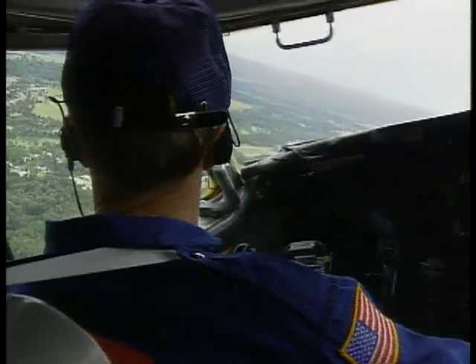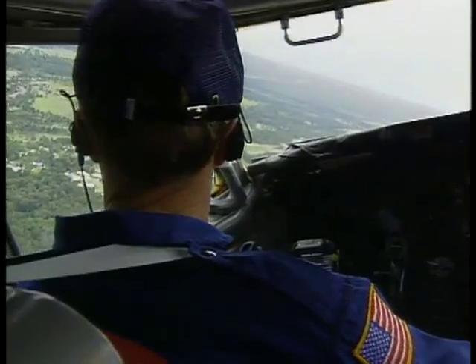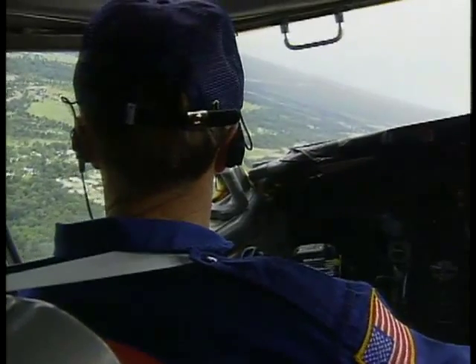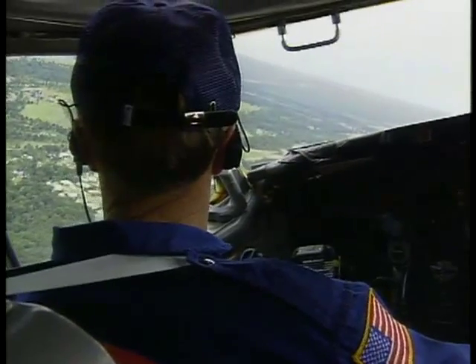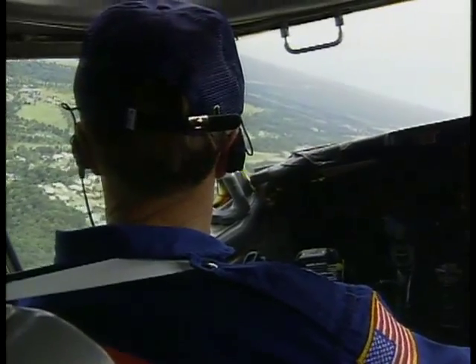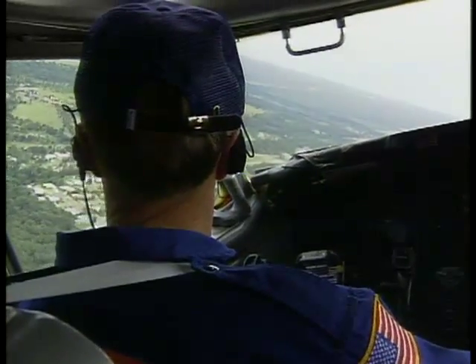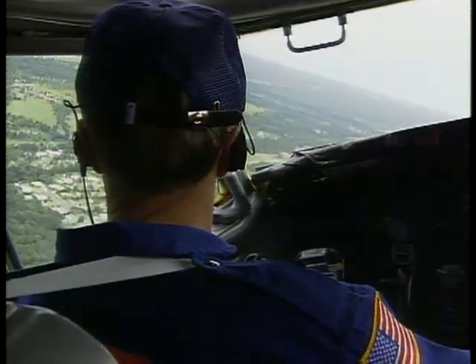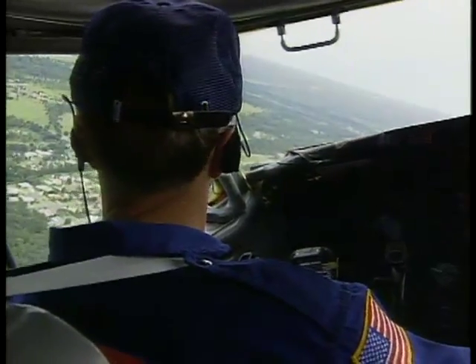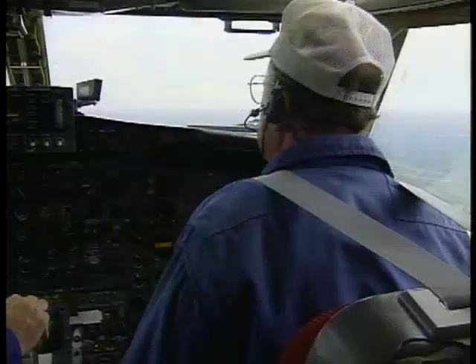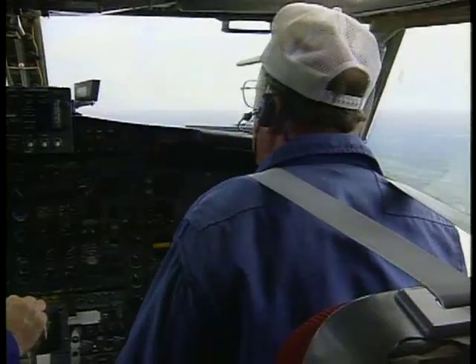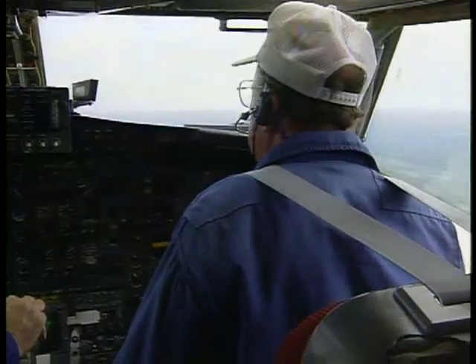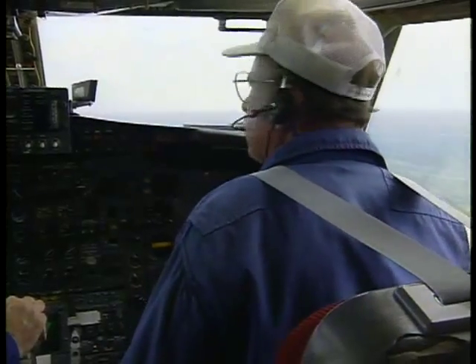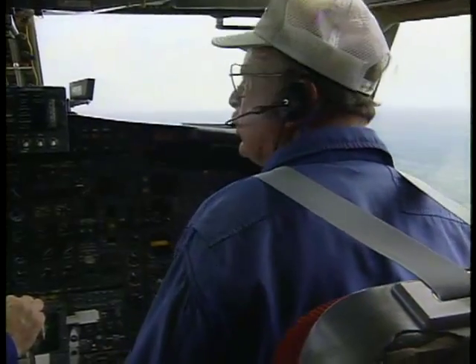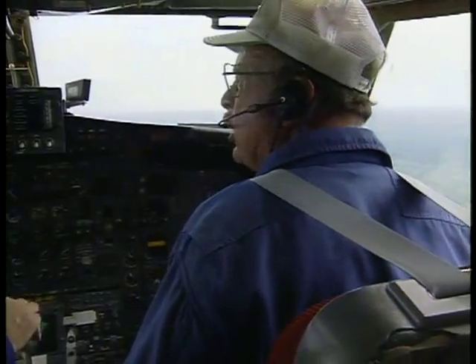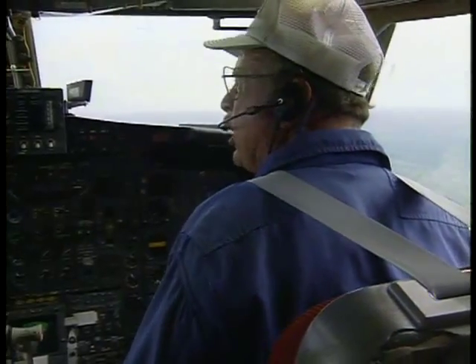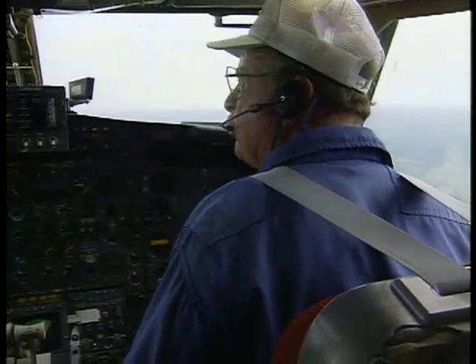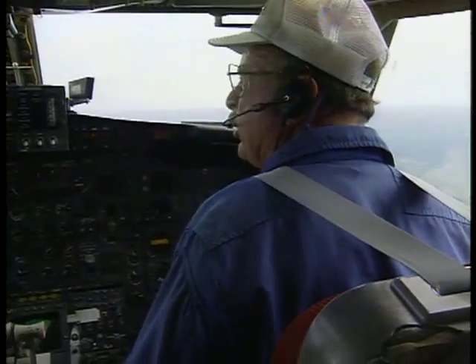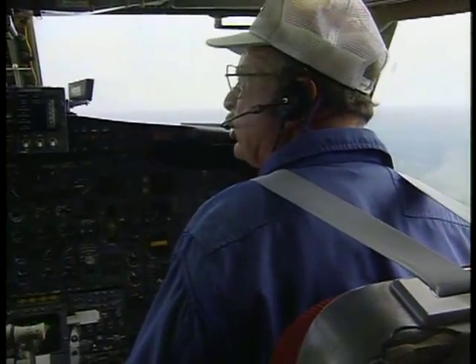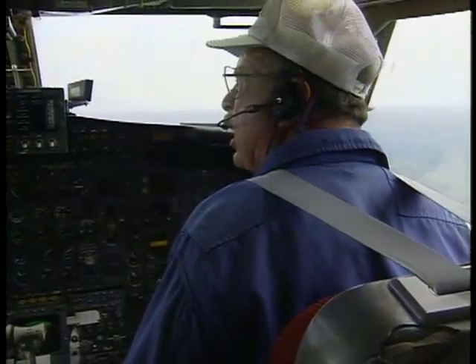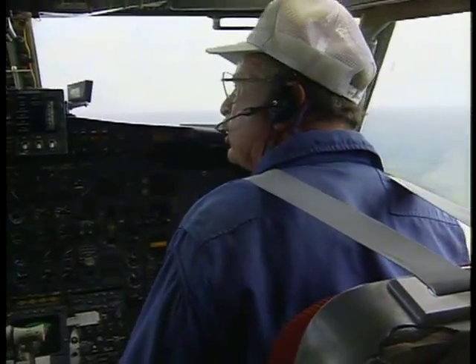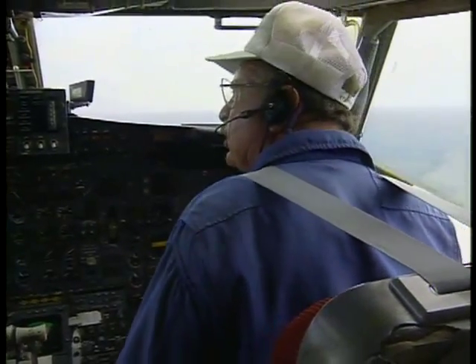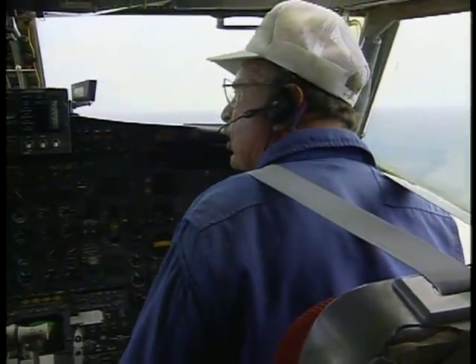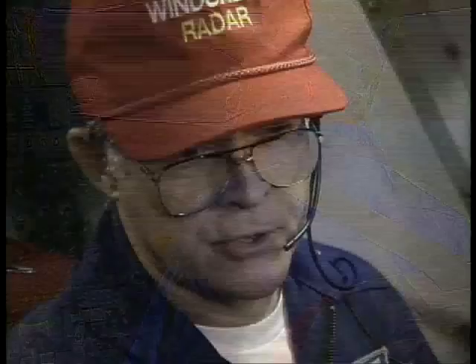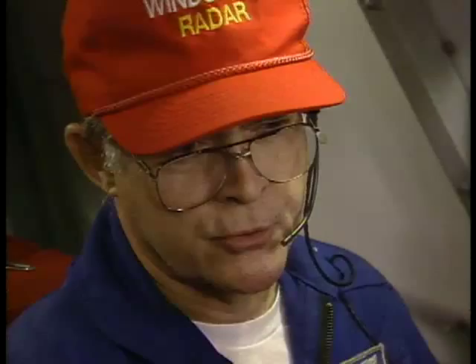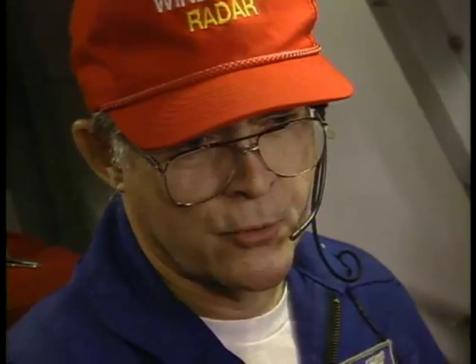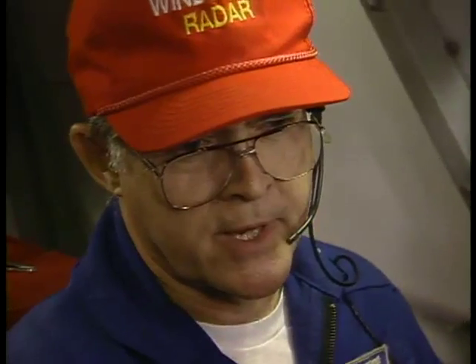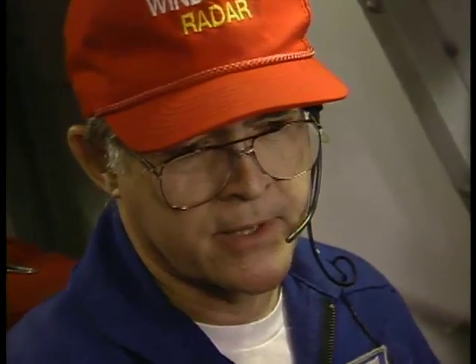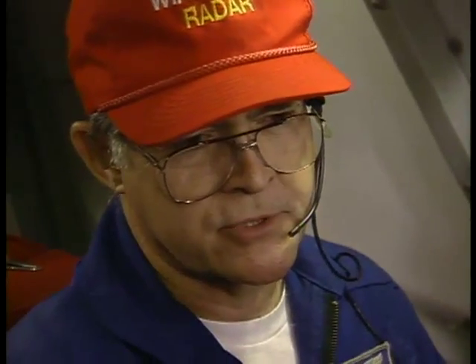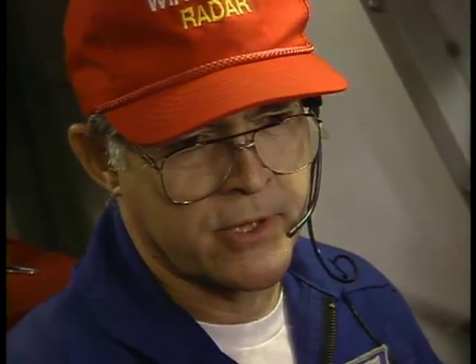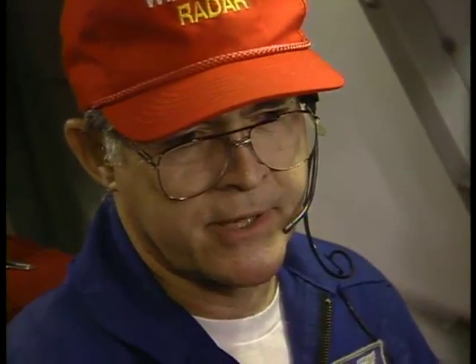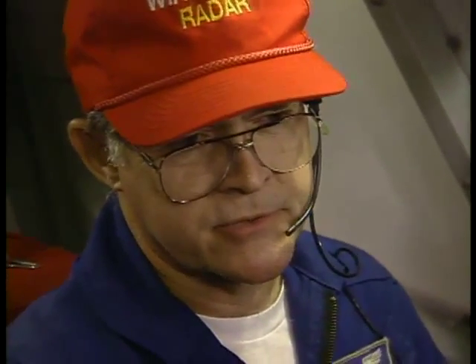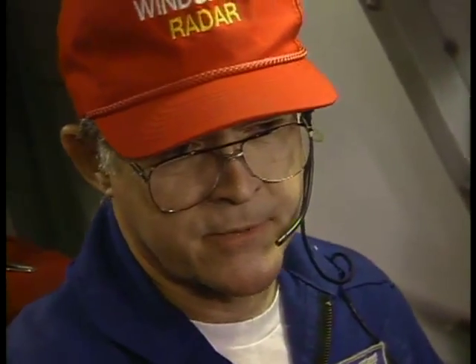Once airborne, Mike Phillips and Dick Yenny up front turn the 737's controls over to a fellow NASA pilot.